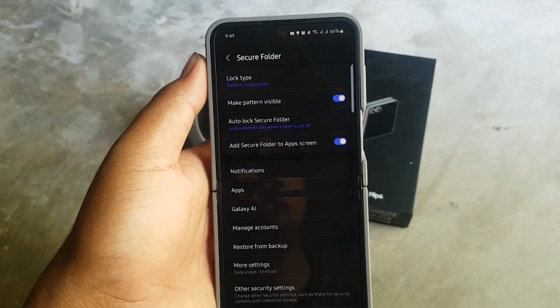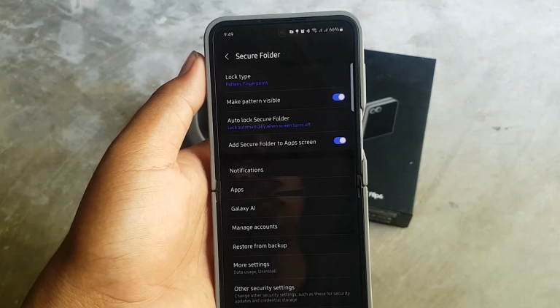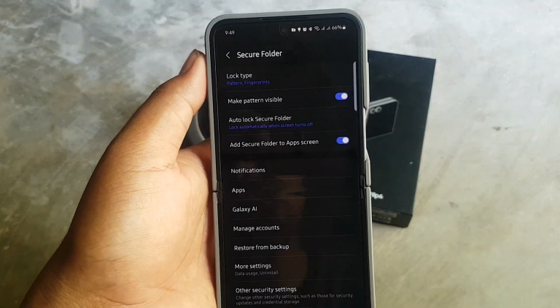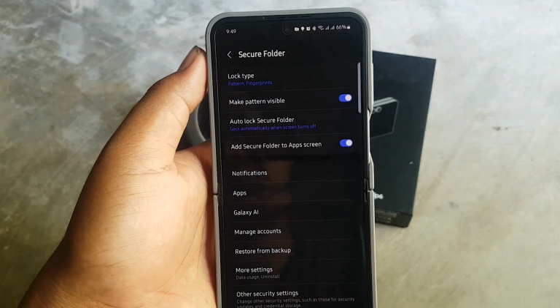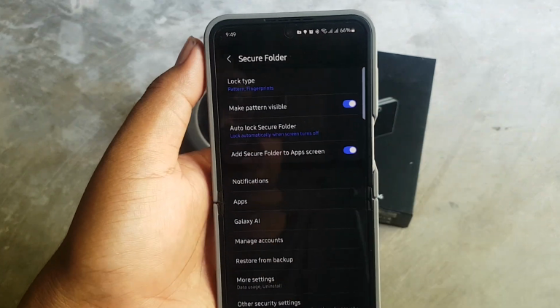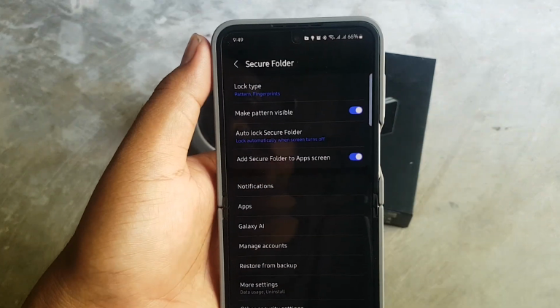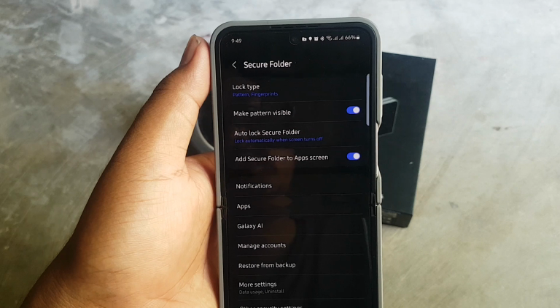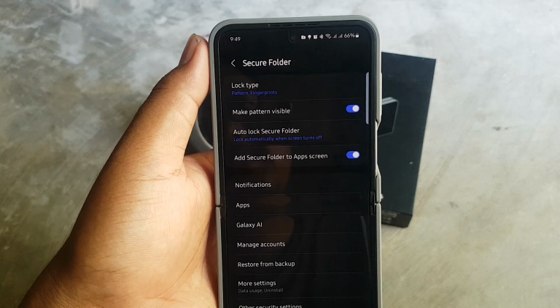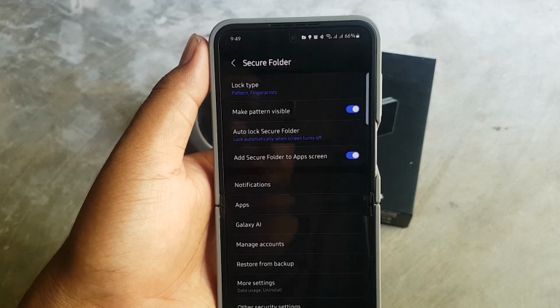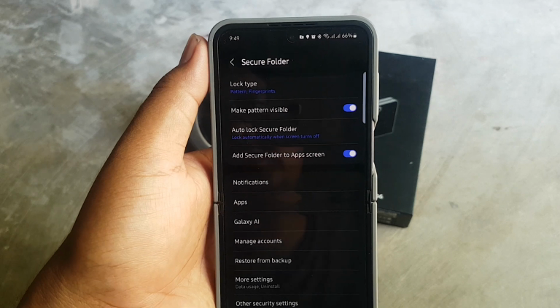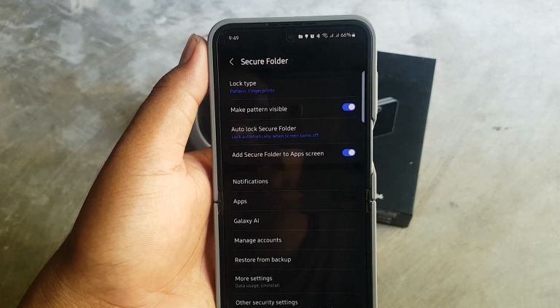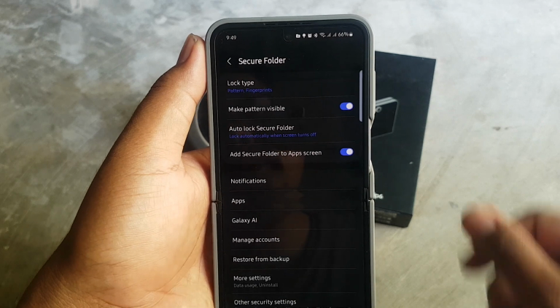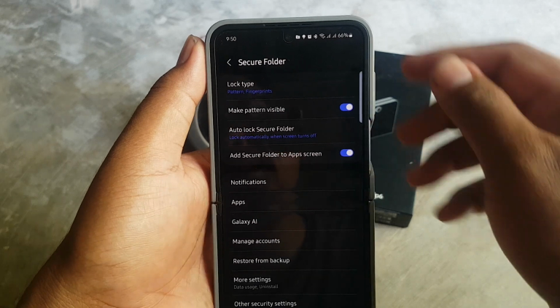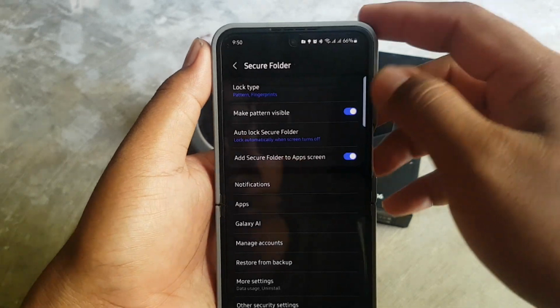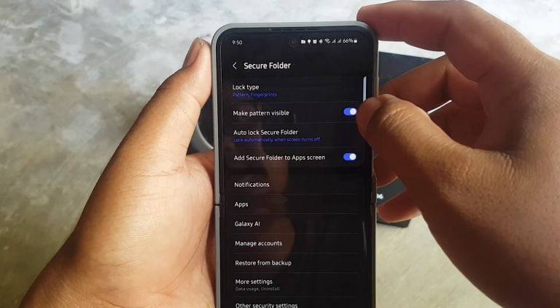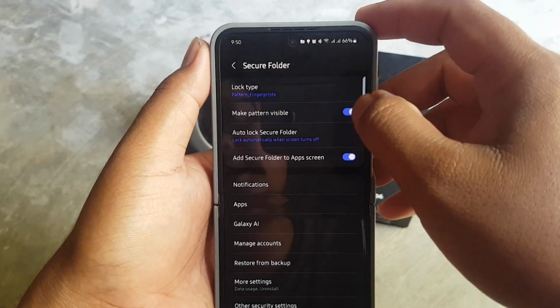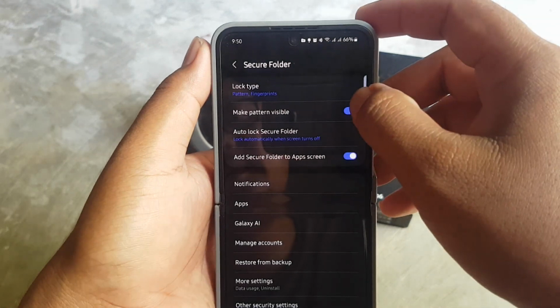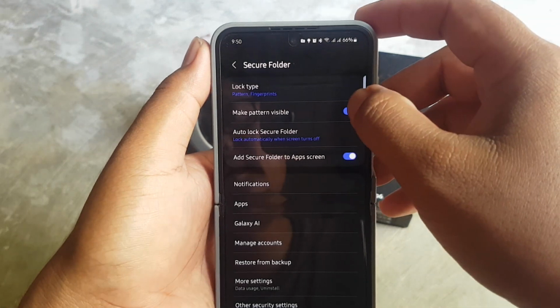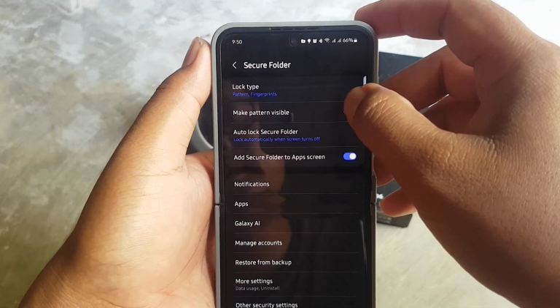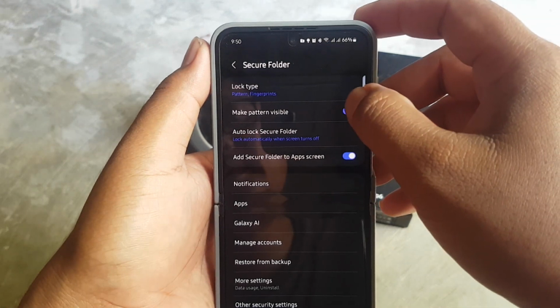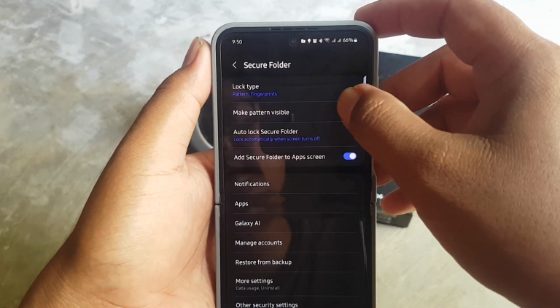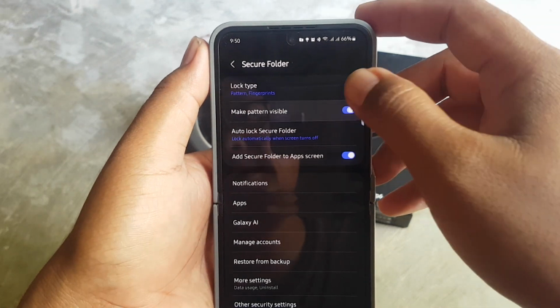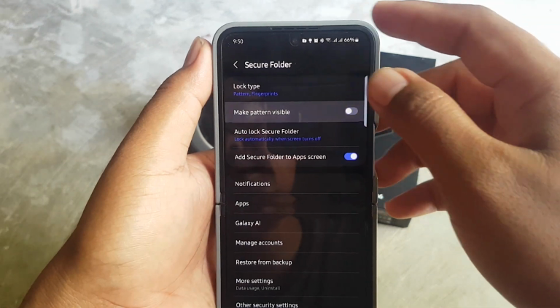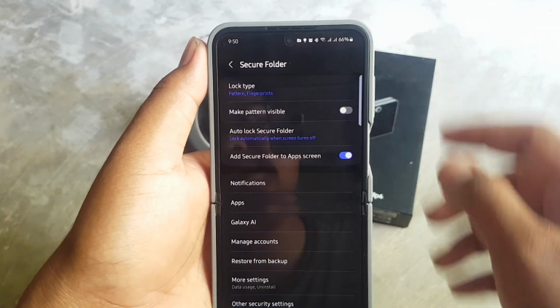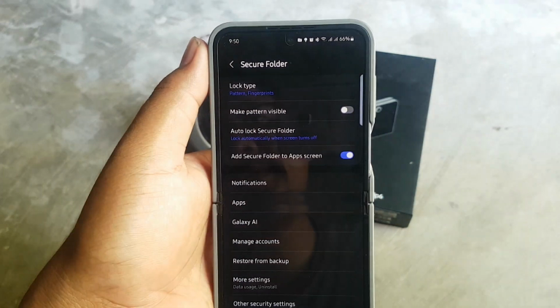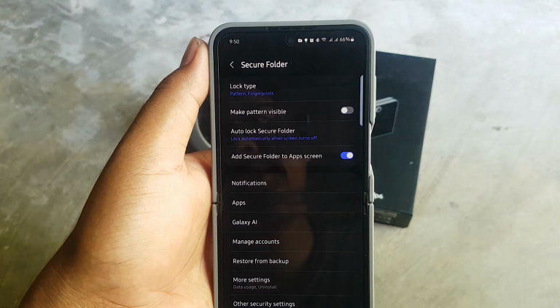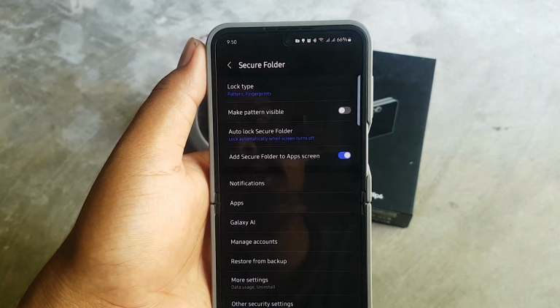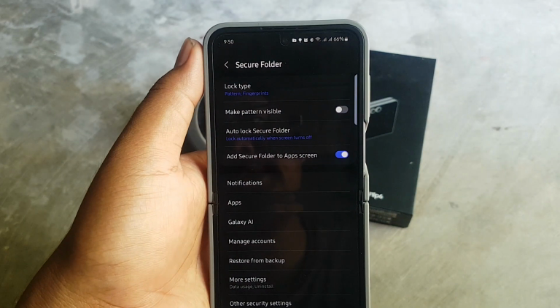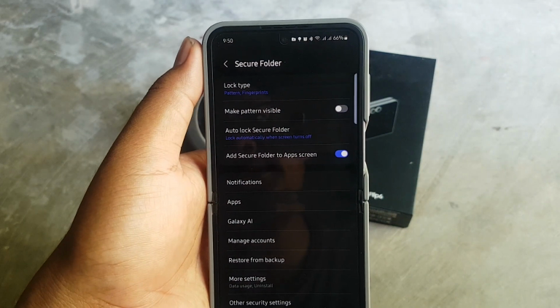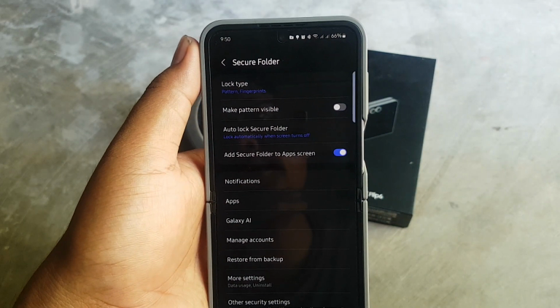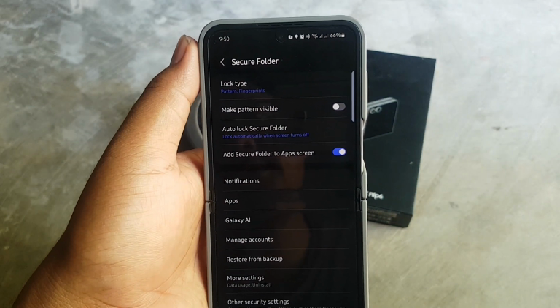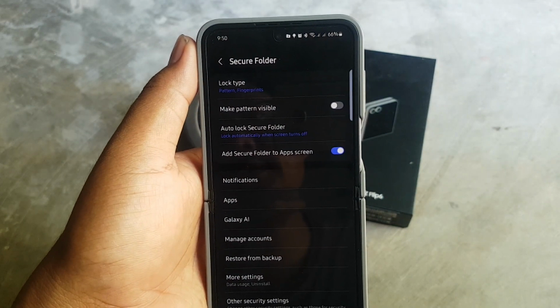Then tap on Make Button Visible. Tap the switch to turn it on or tap the switch to turn it off.